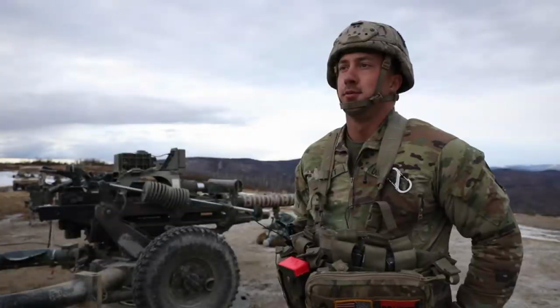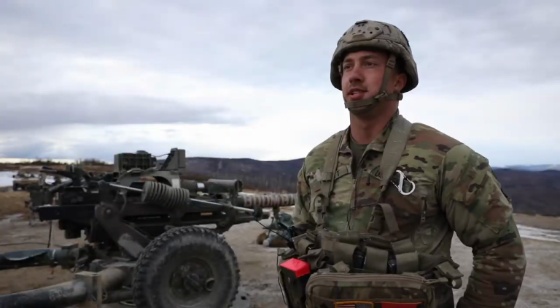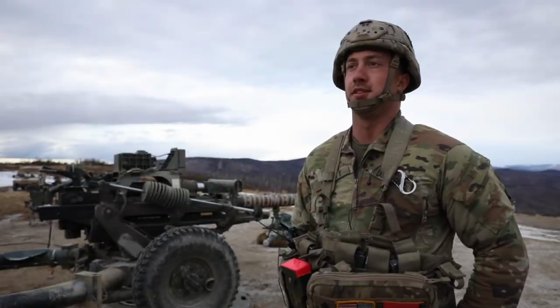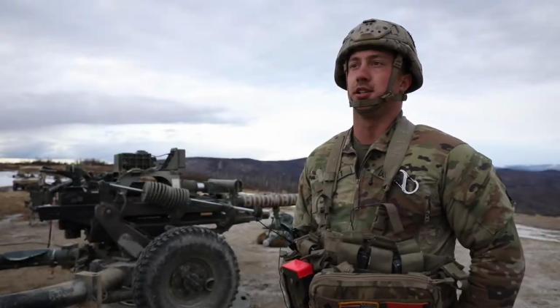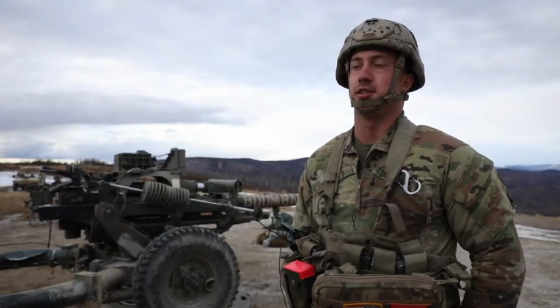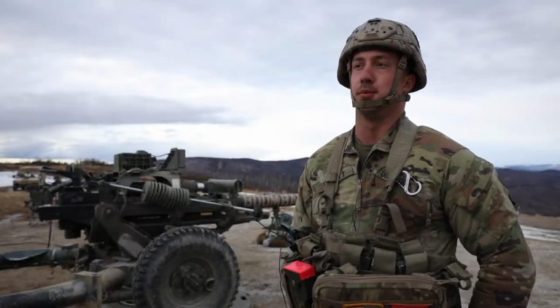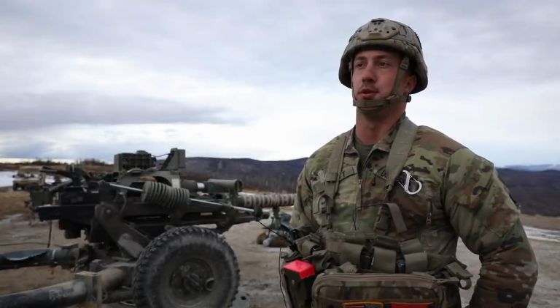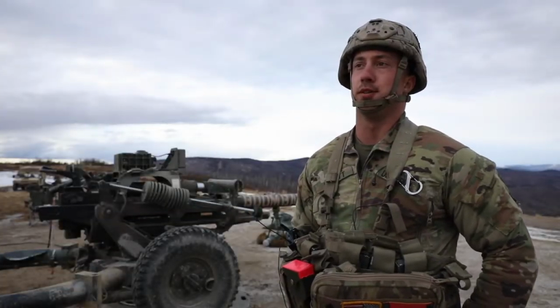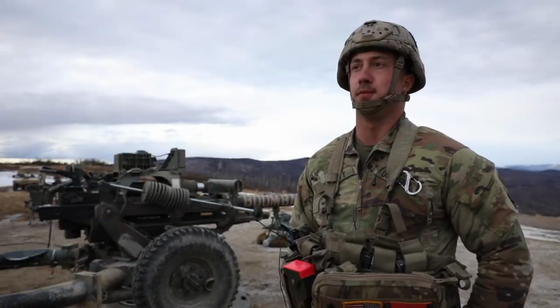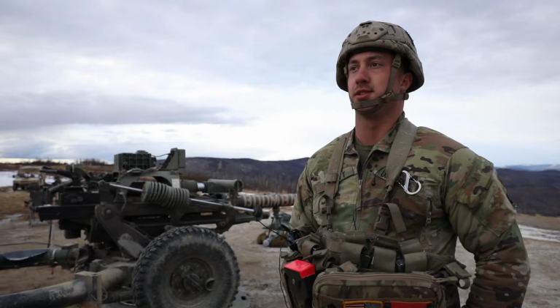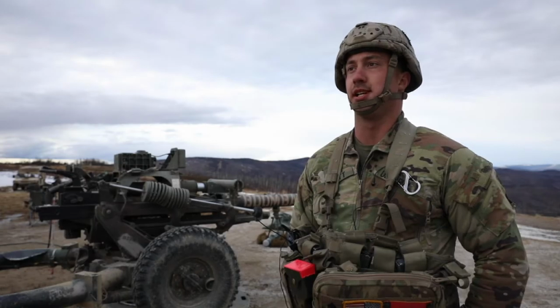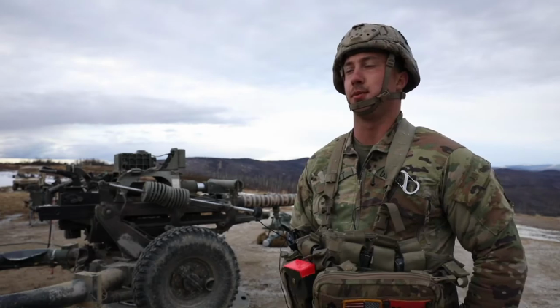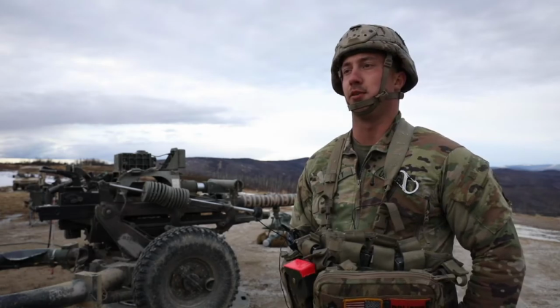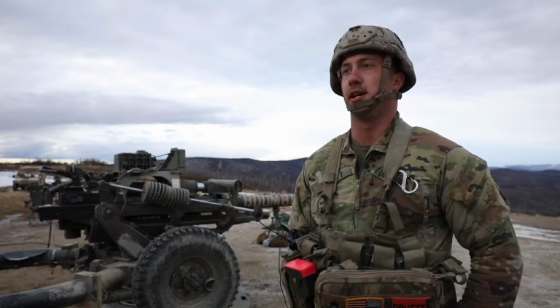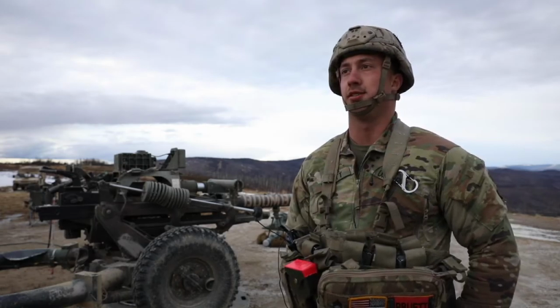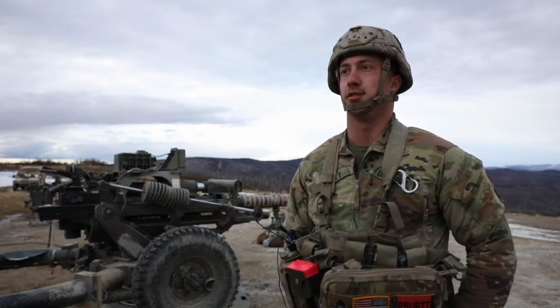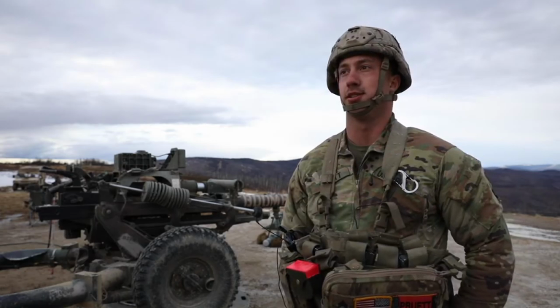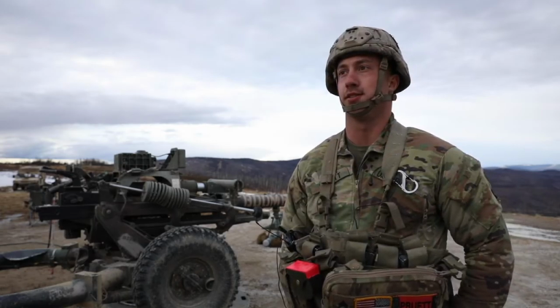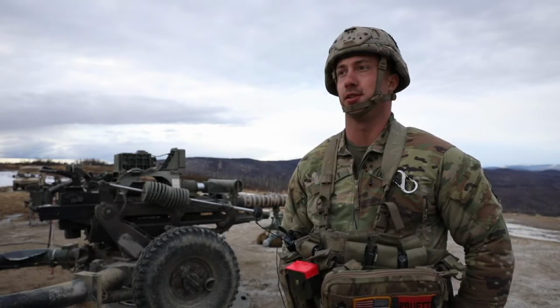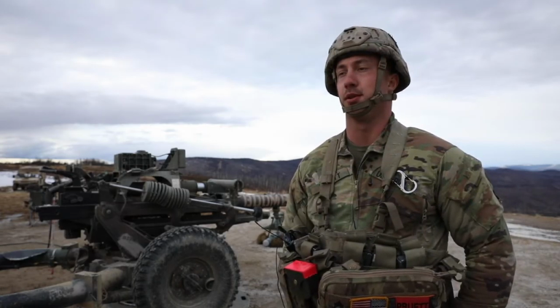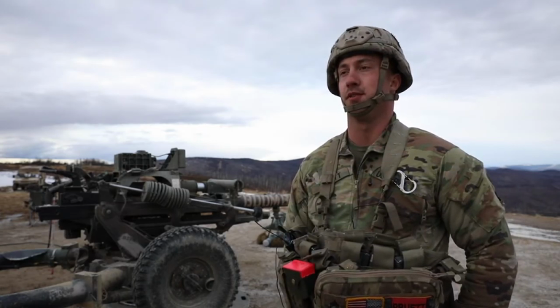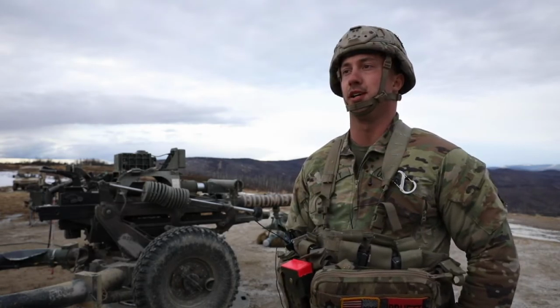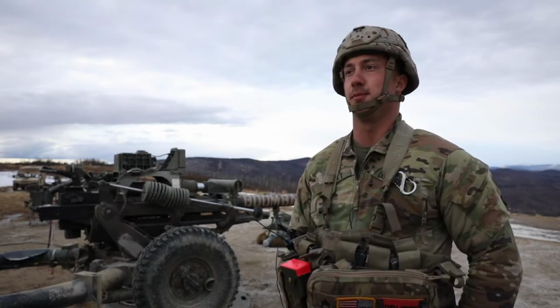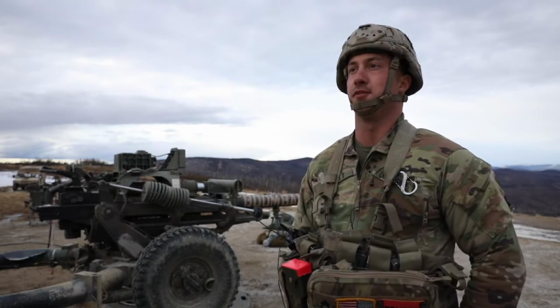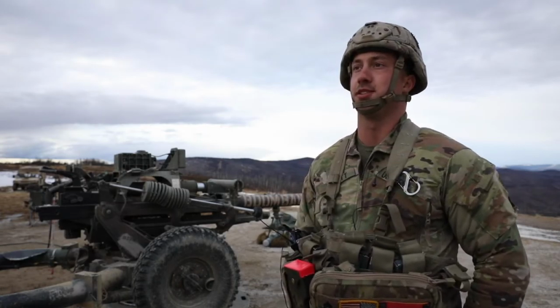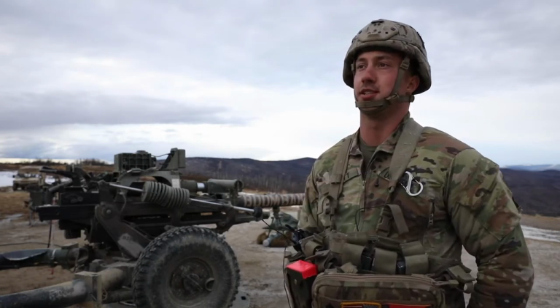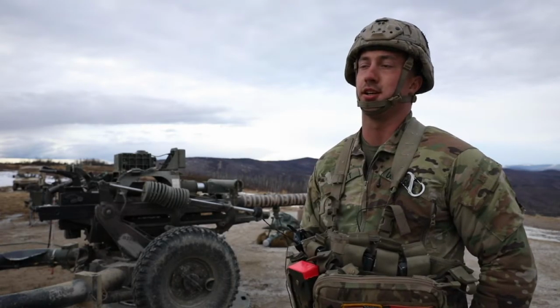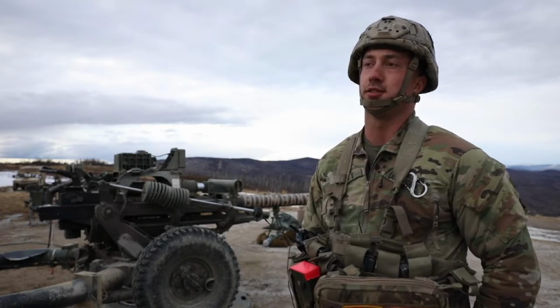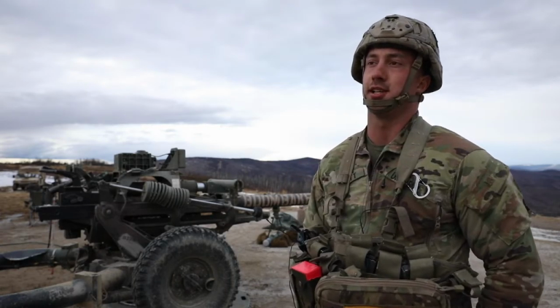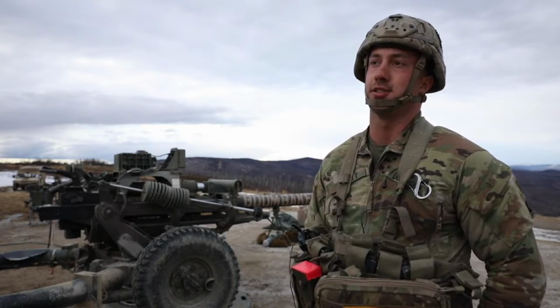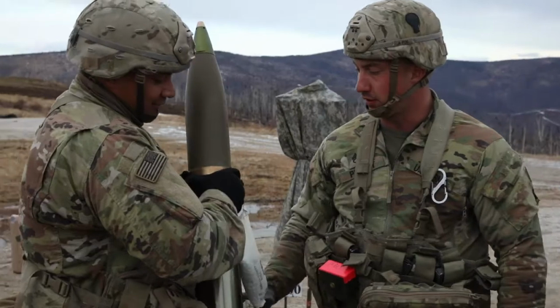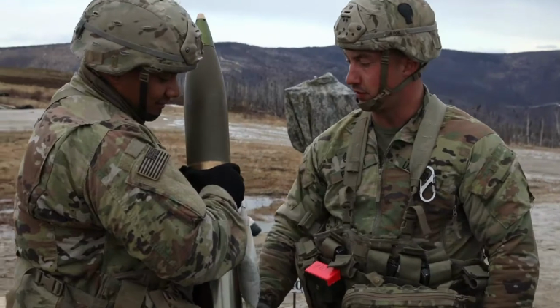Staff Sergeant Turner Pruitt. I'm assigned to Bravo Battery 2-377 PFAR. I'm the 5th Section Howitzer Section Chief.